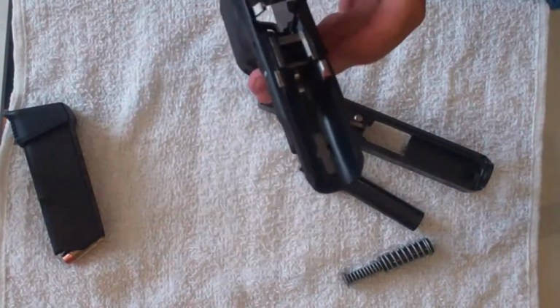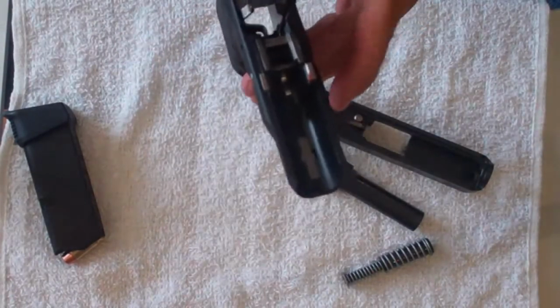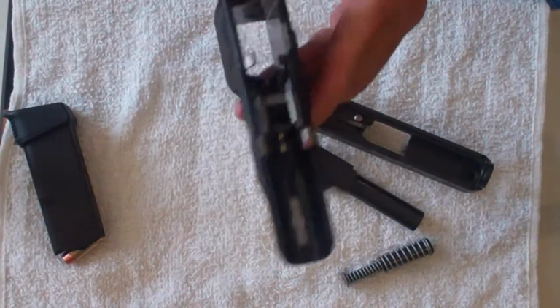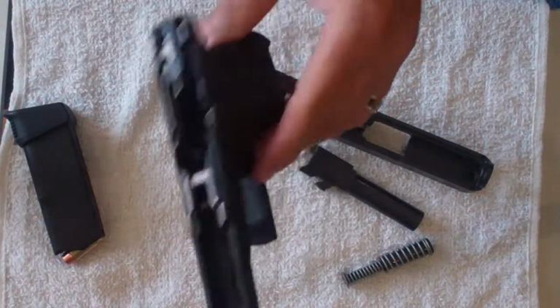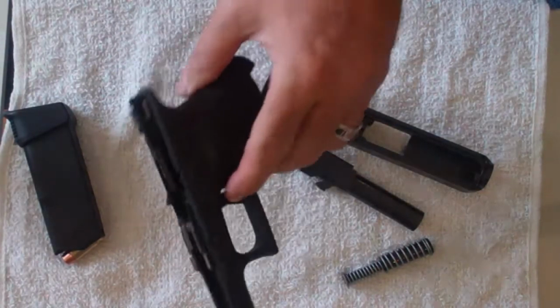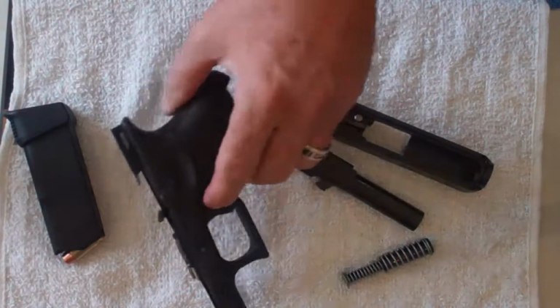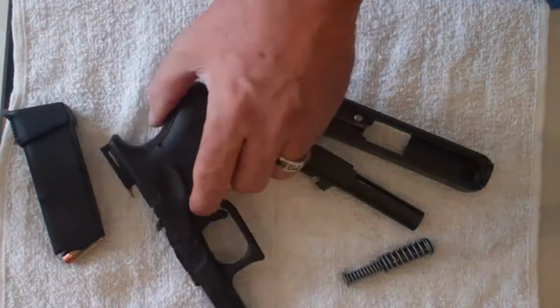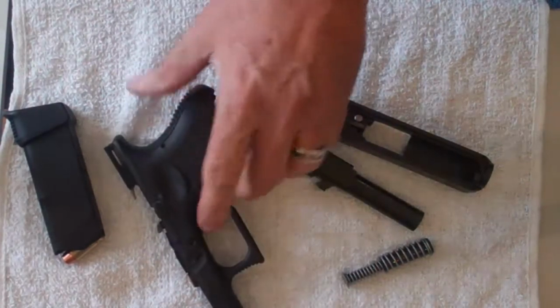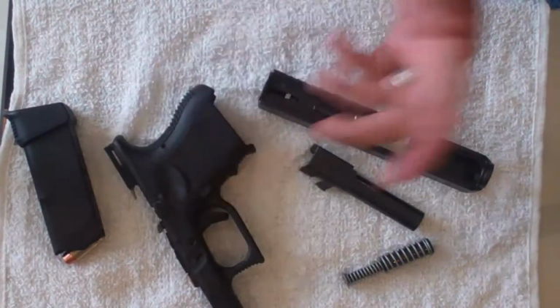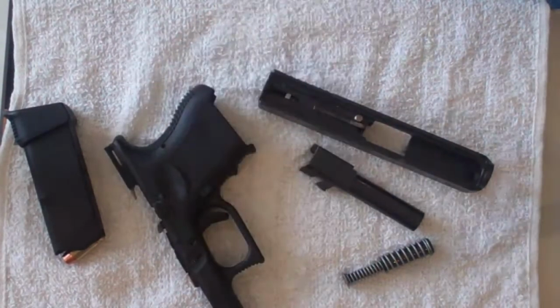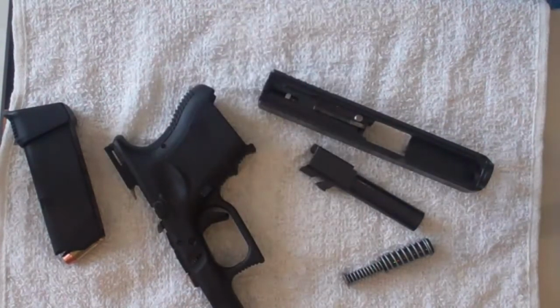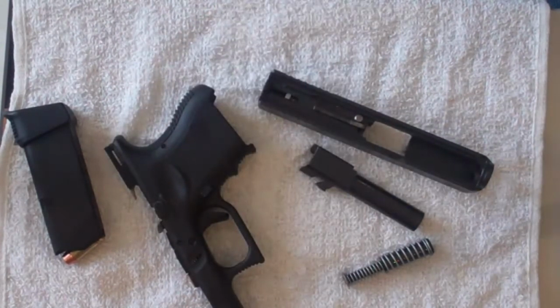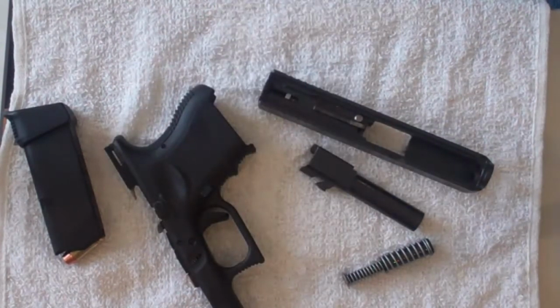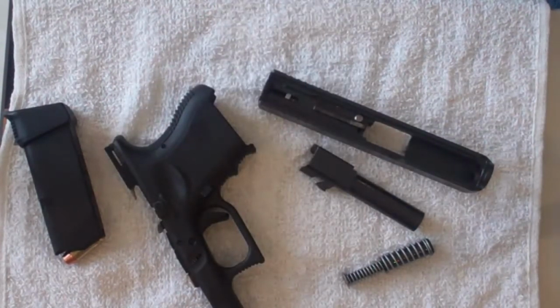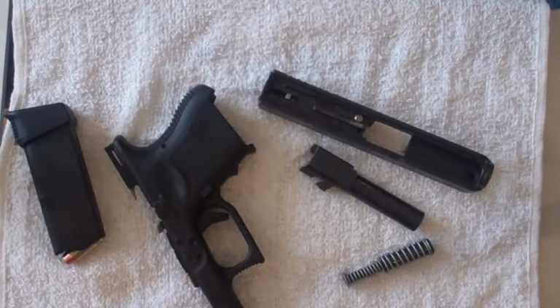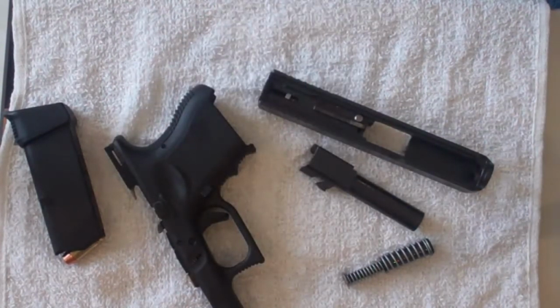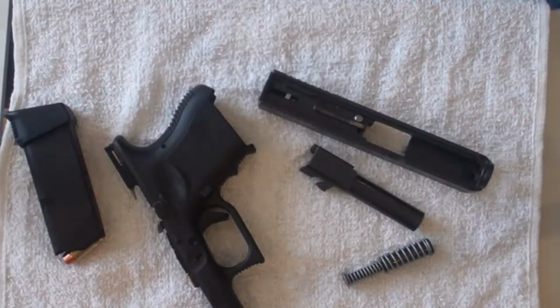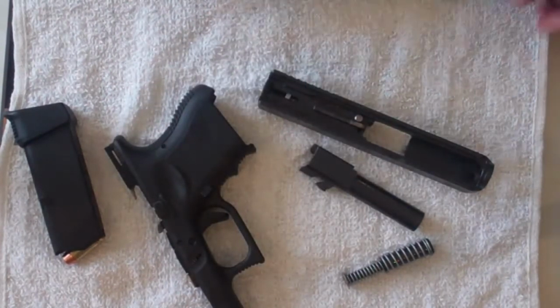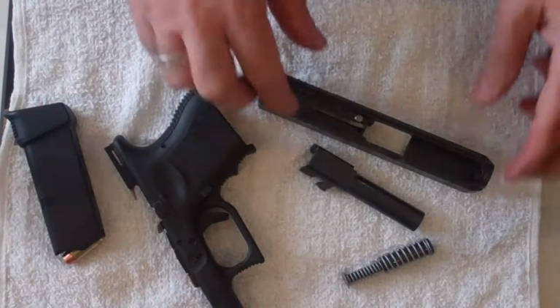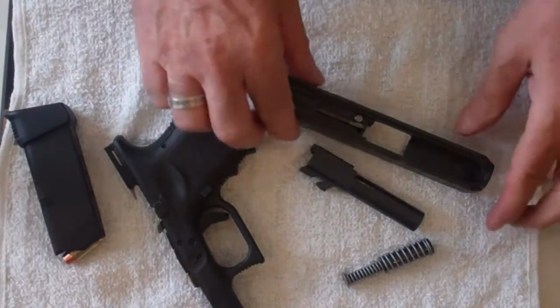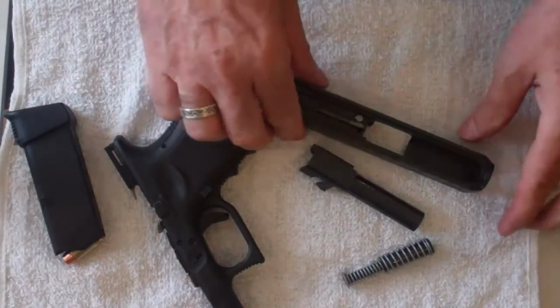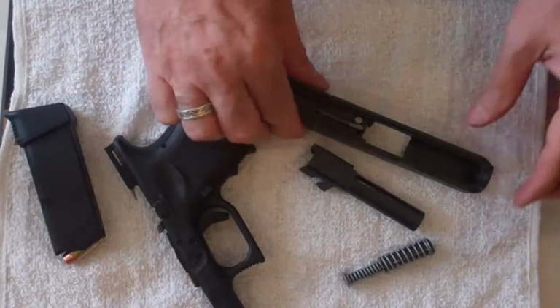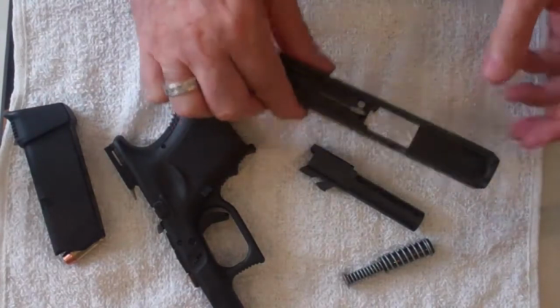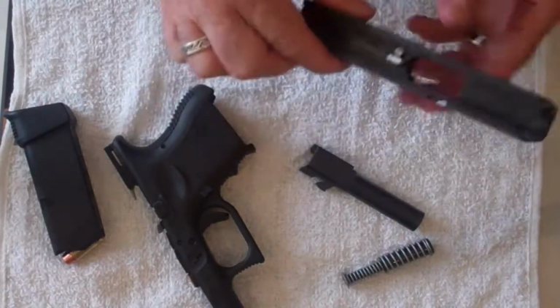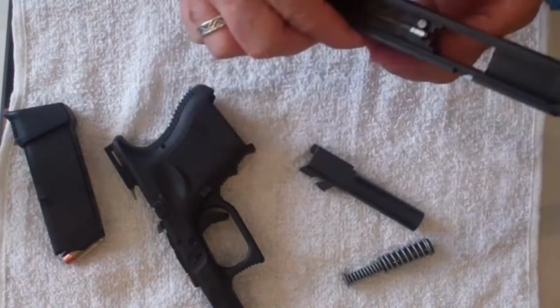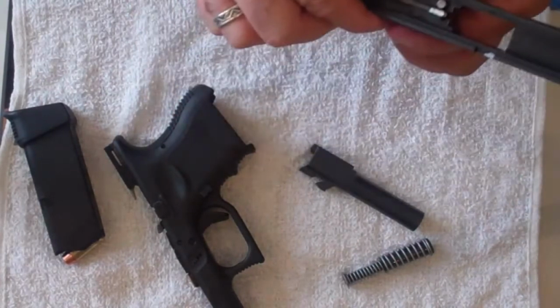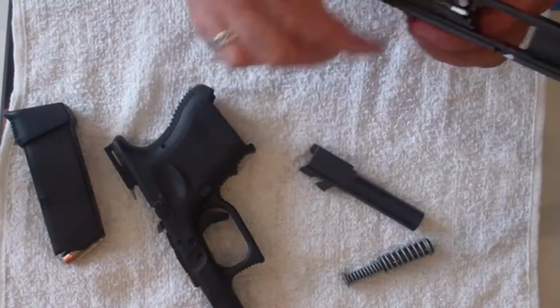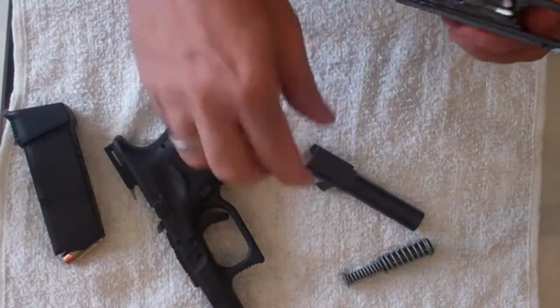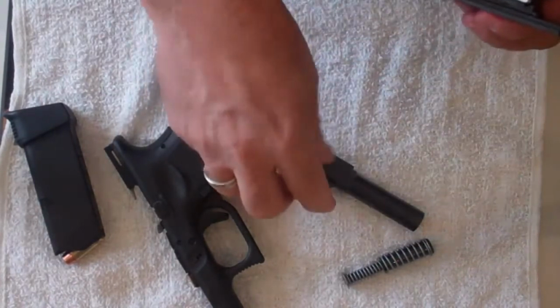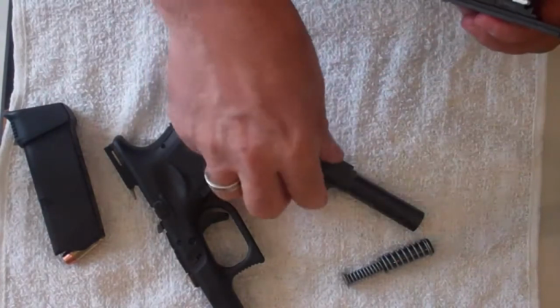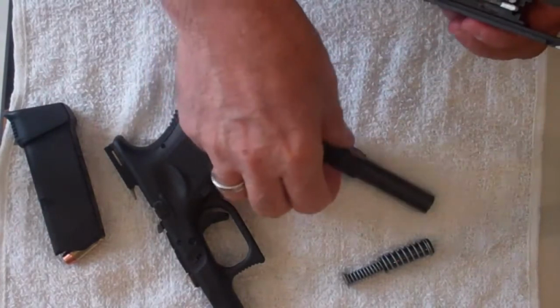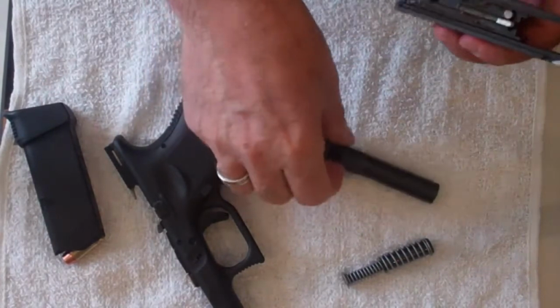Clean it. Put it back together — reverse operation.